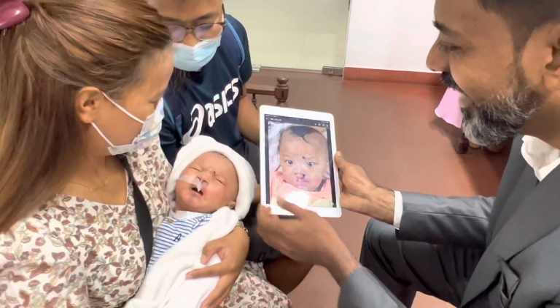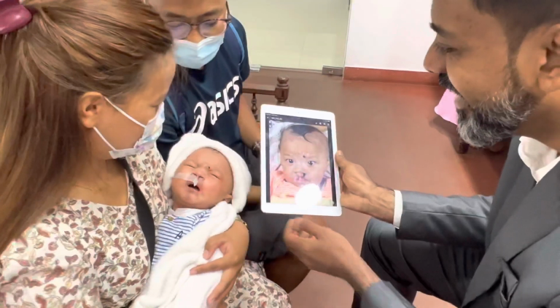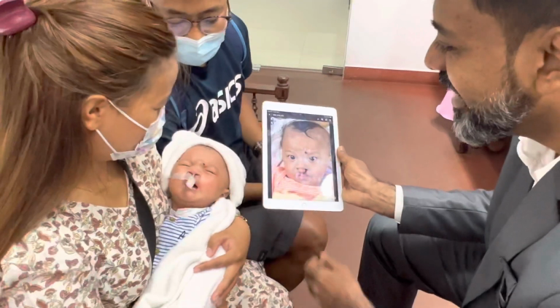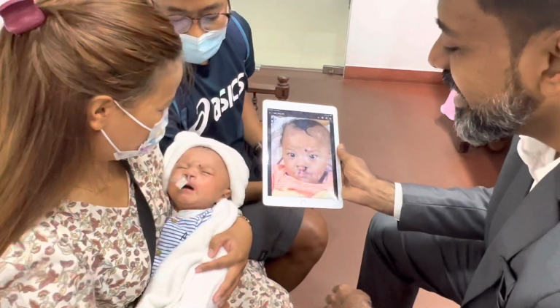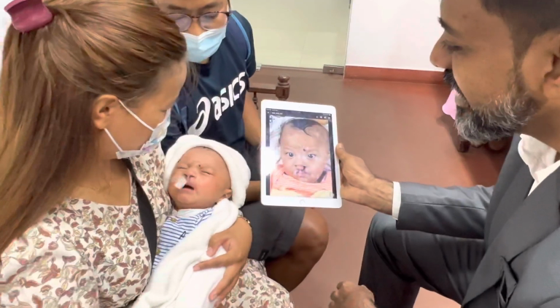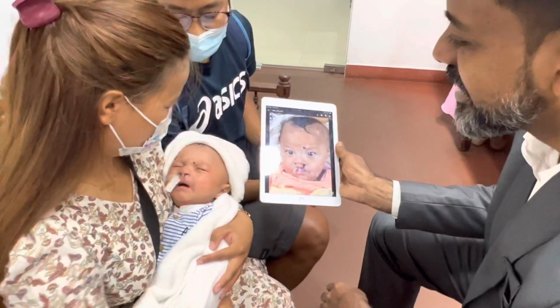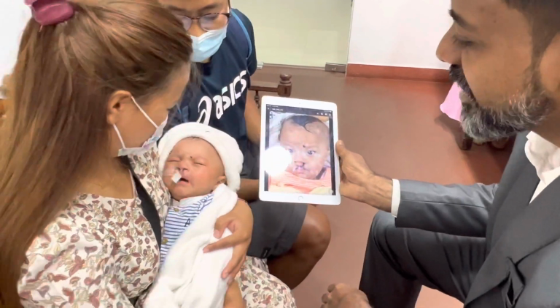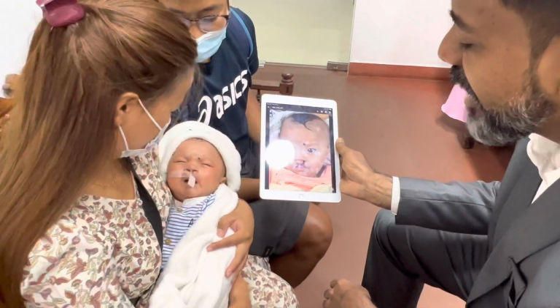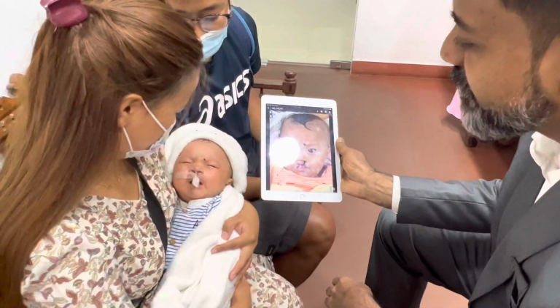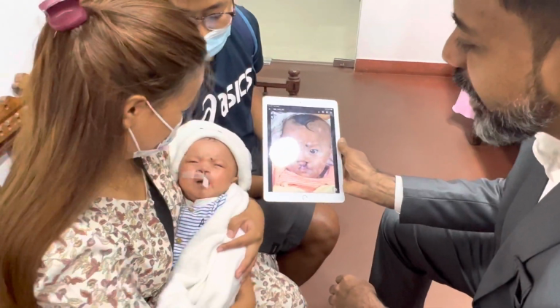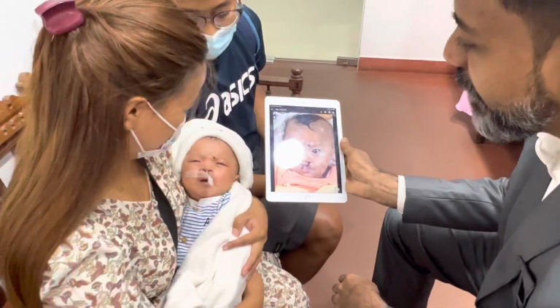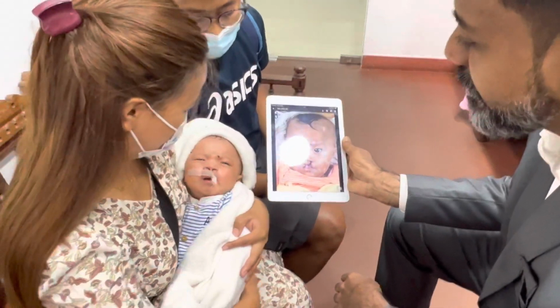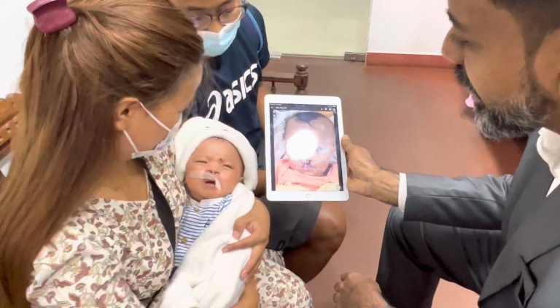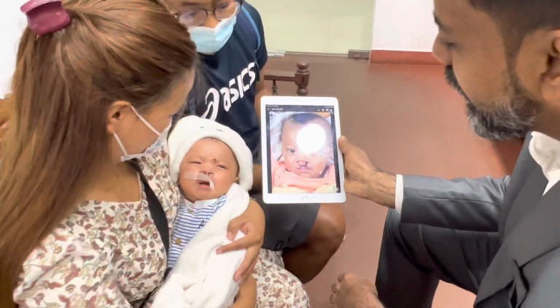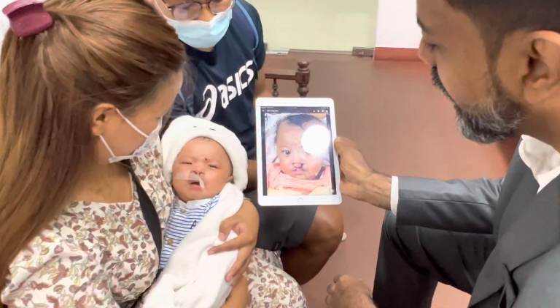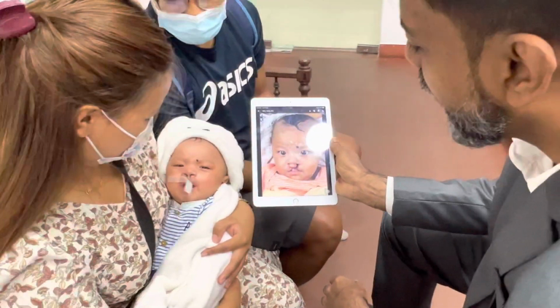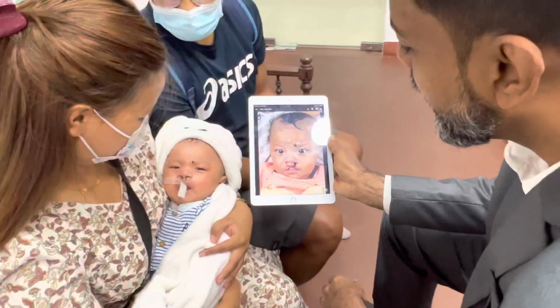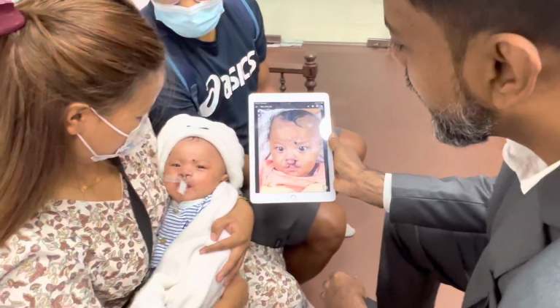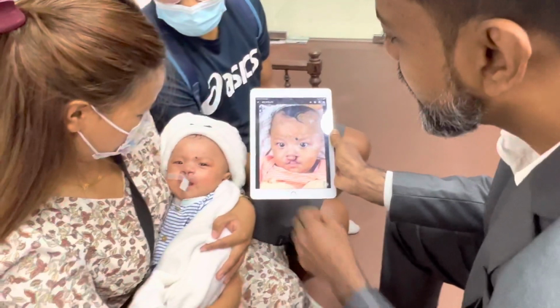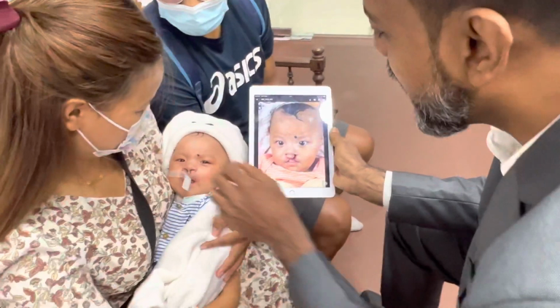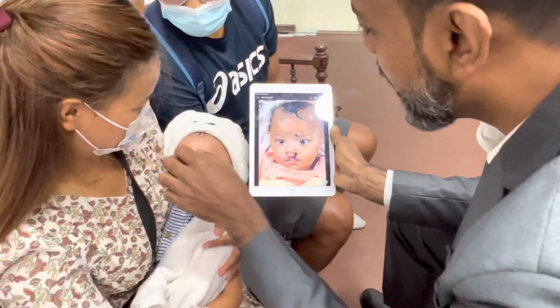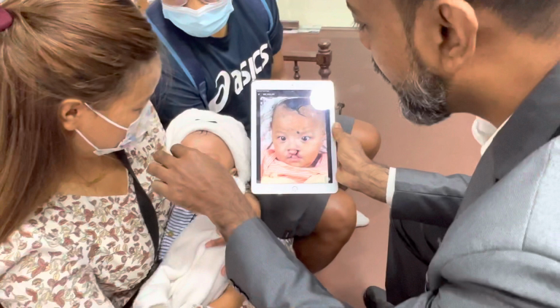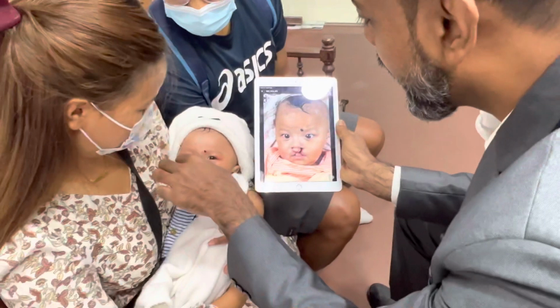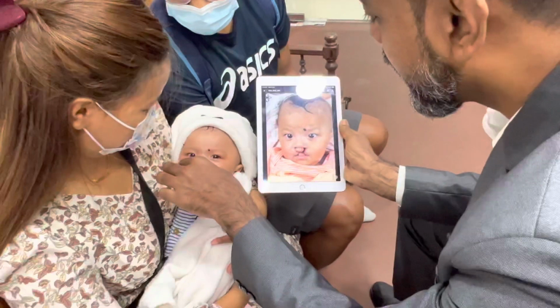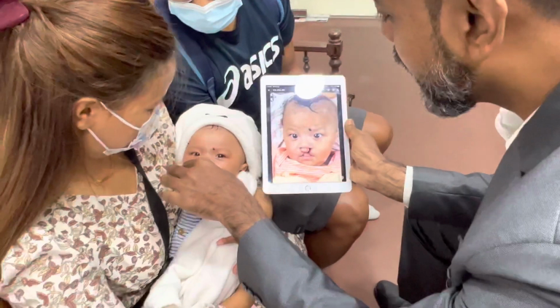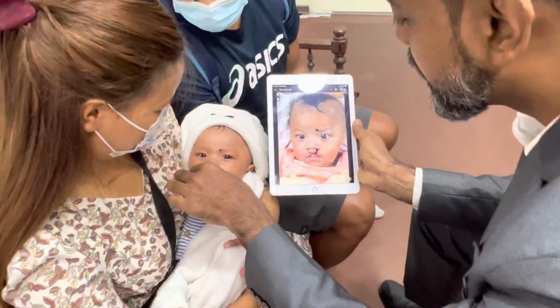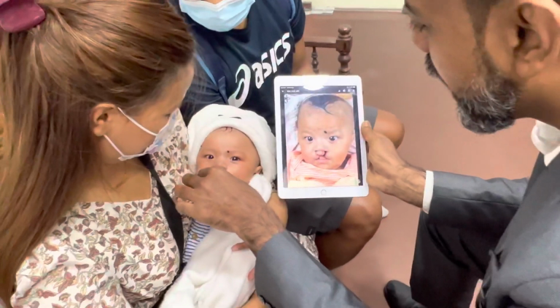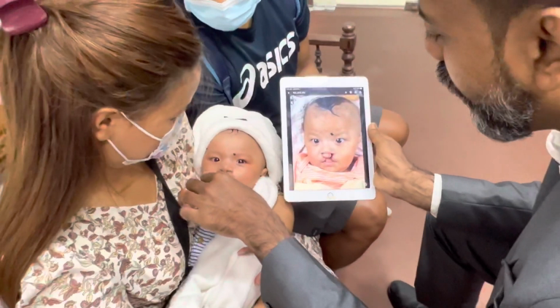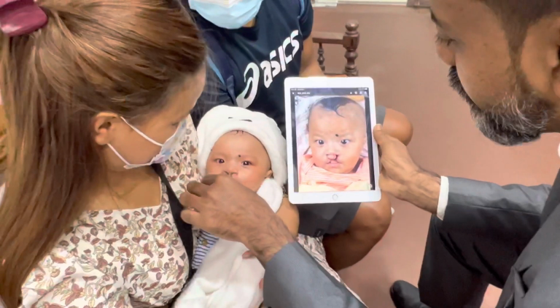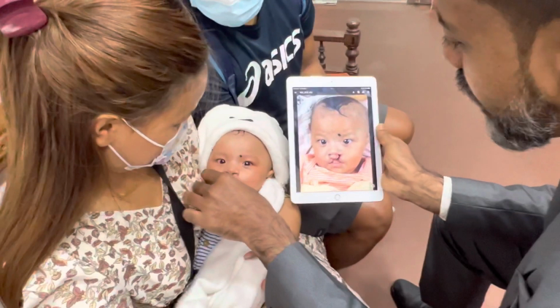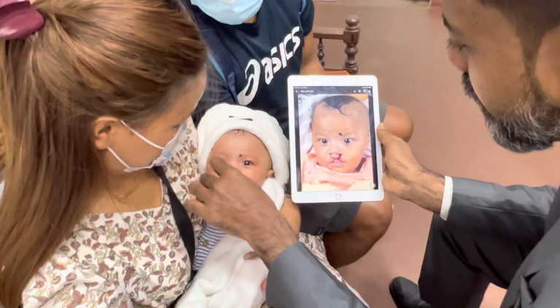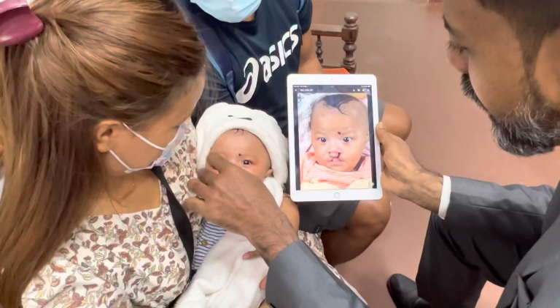They are from India's neighboring country of Nepal.